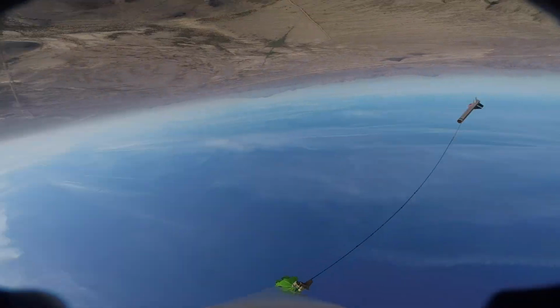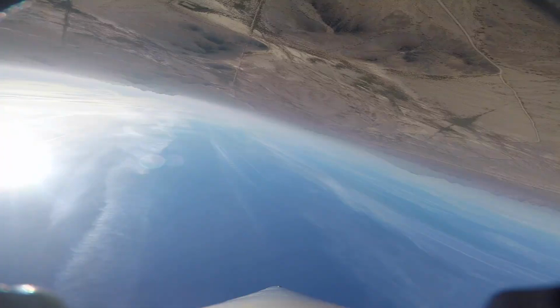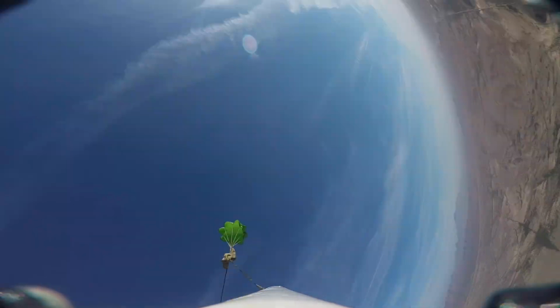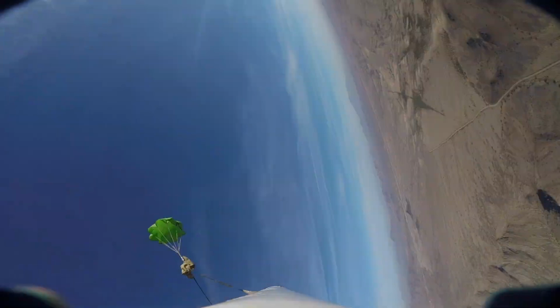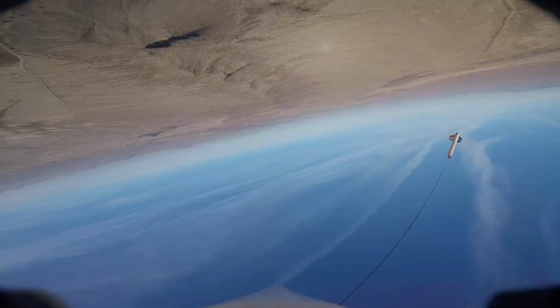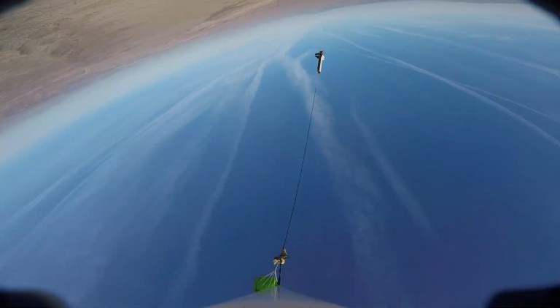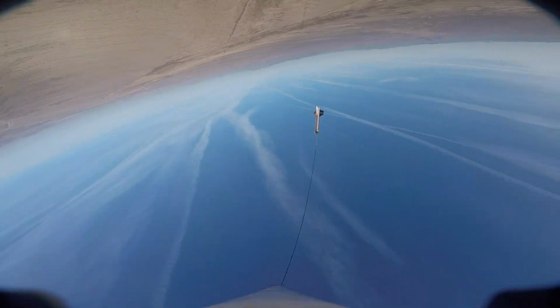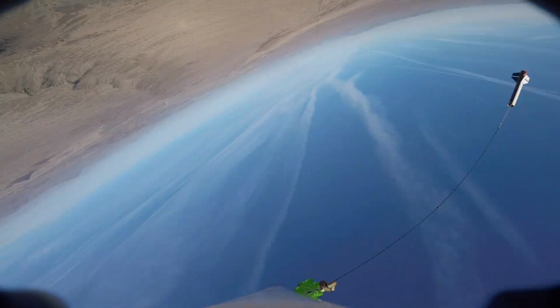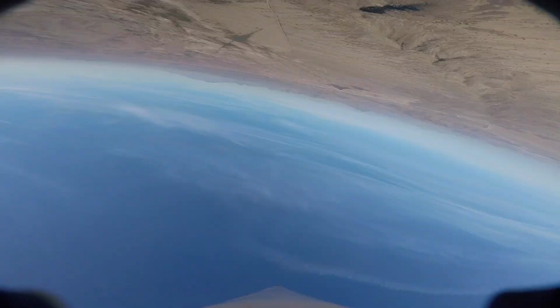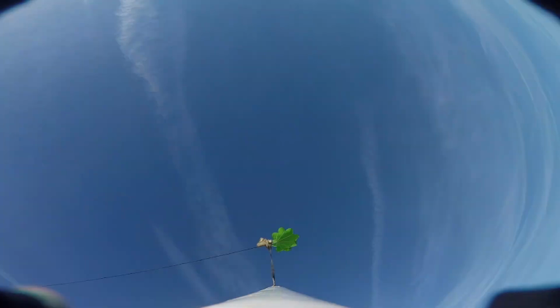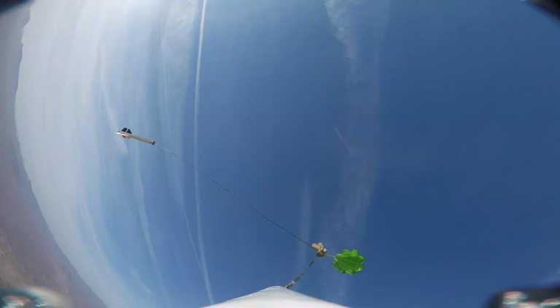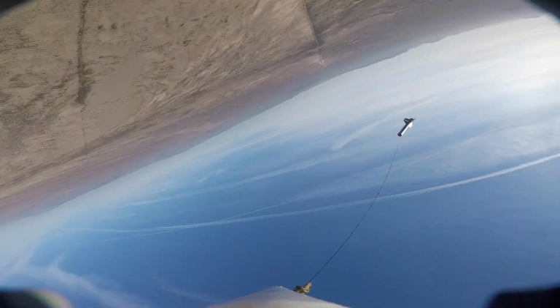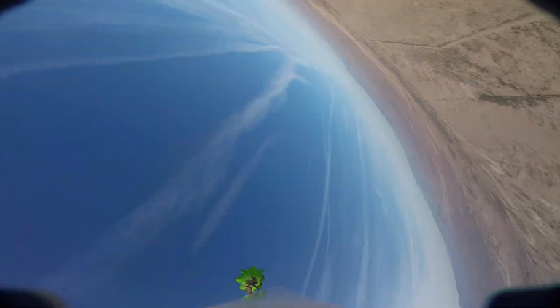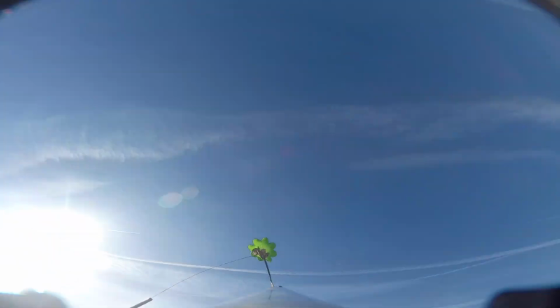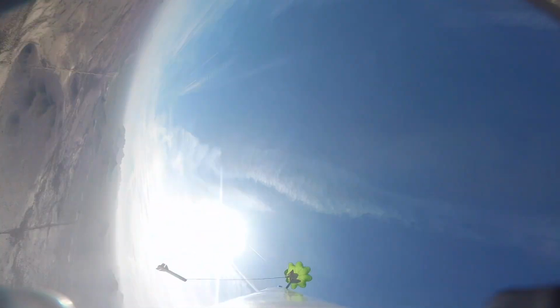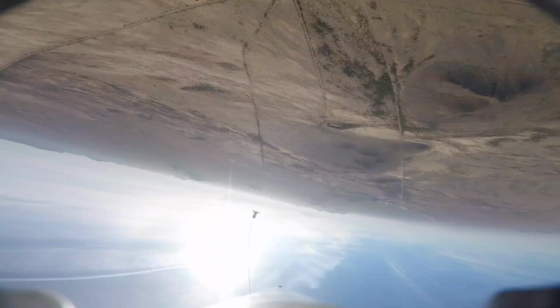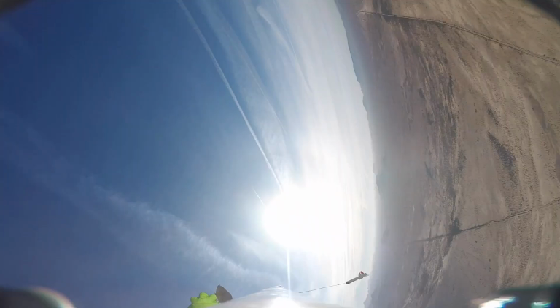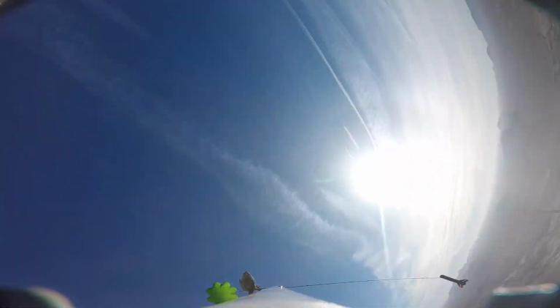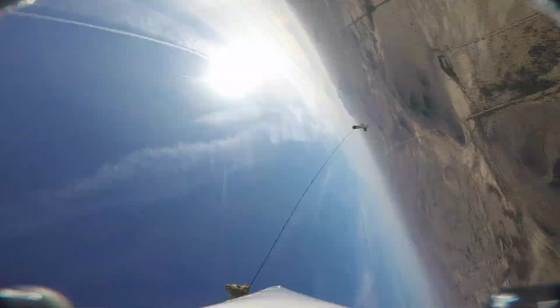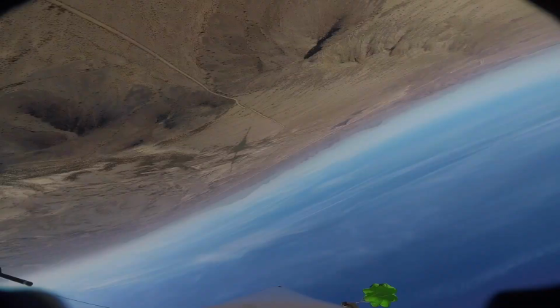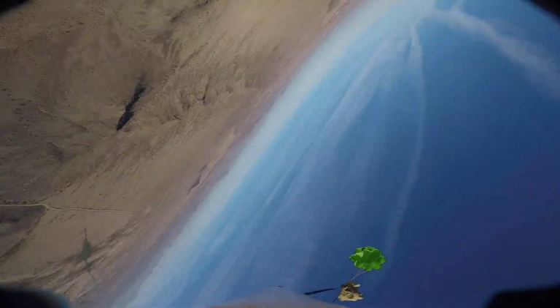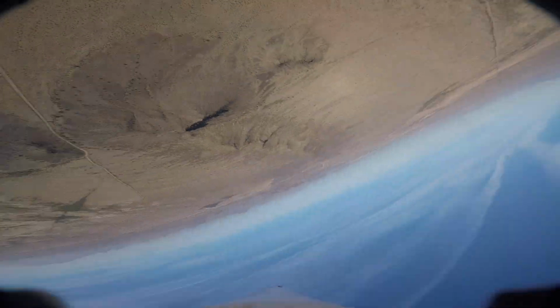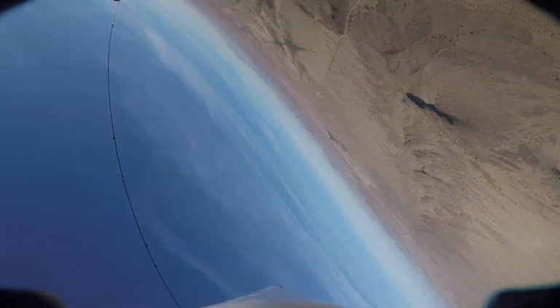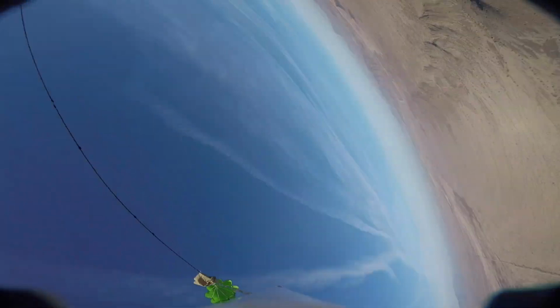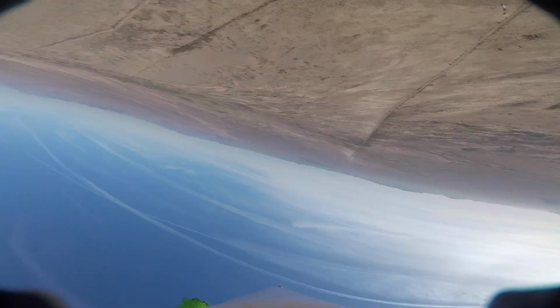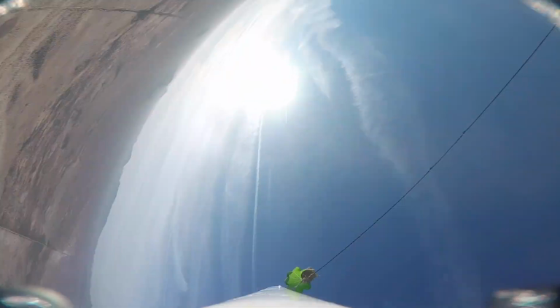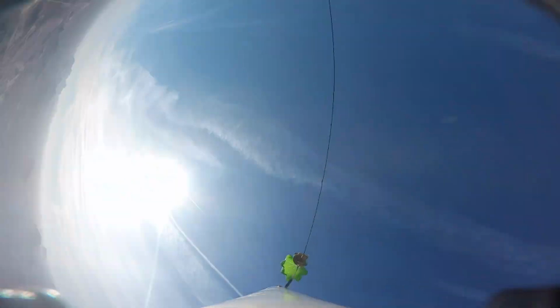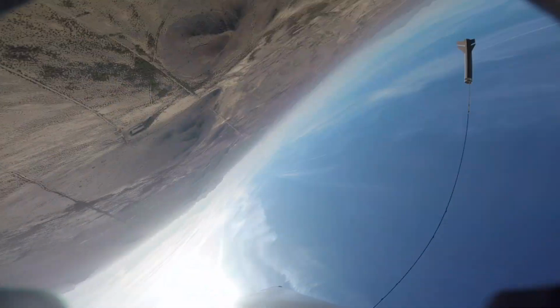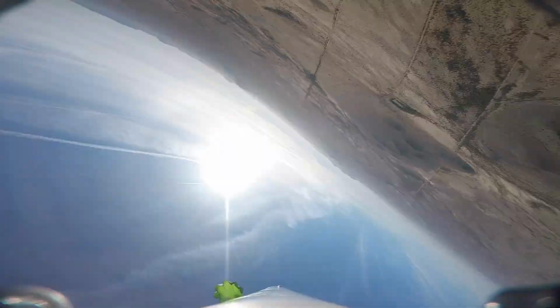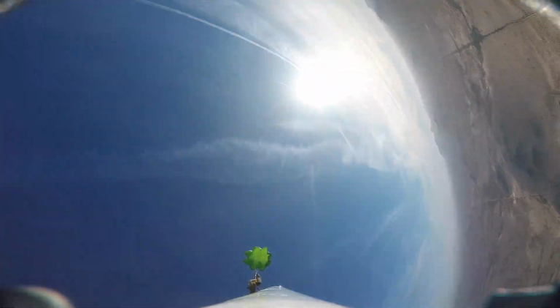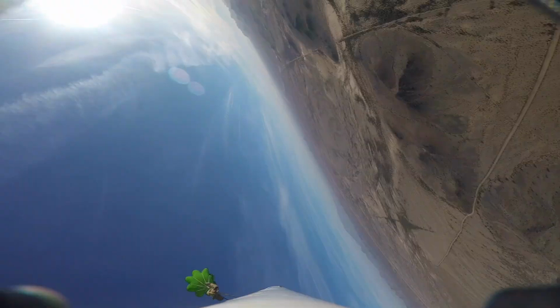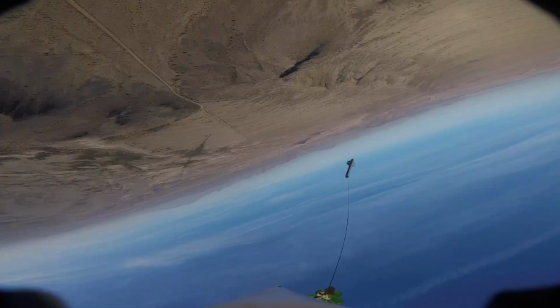On board is a GoPro Session in a 3D printed camera shroud. It's not the cleanest setup aerodynamically, but it was able to capture some nice quality footage of this flight.